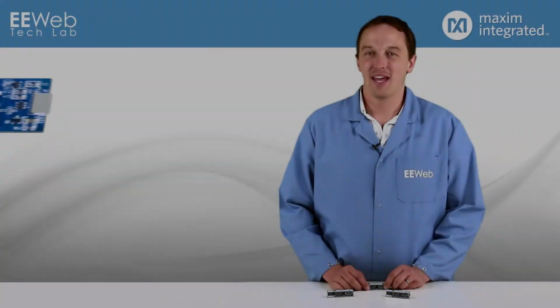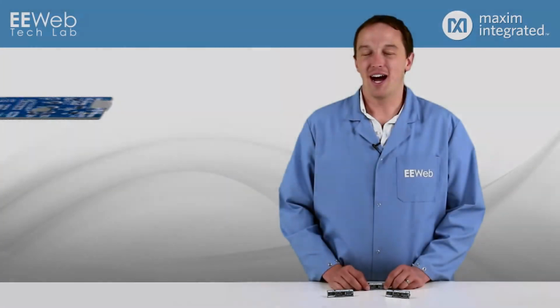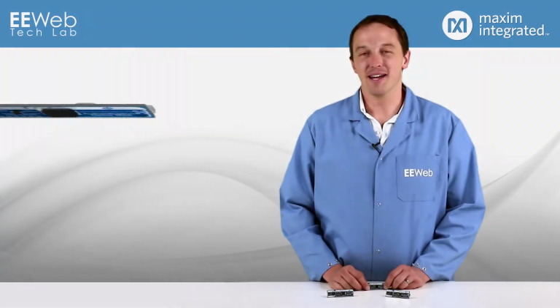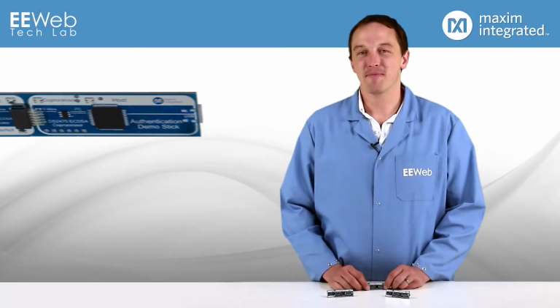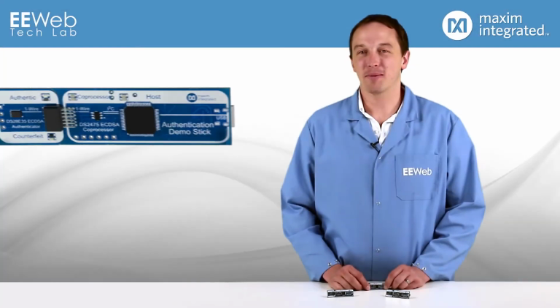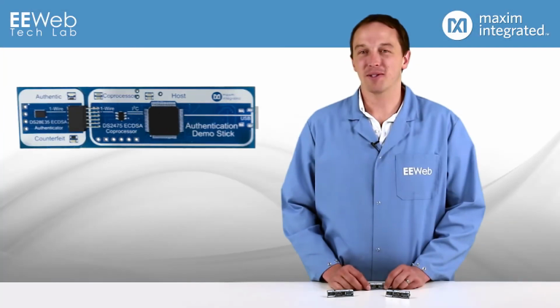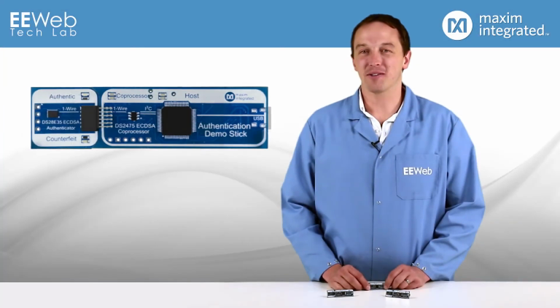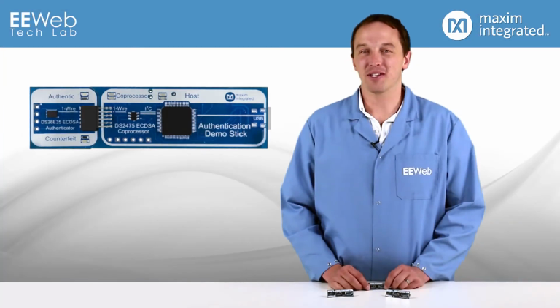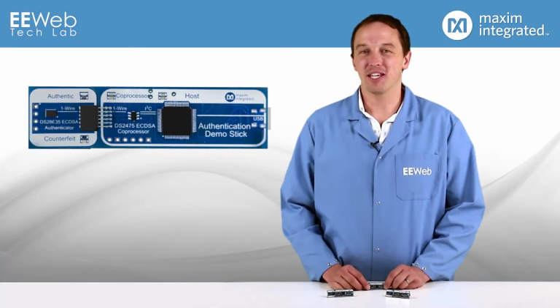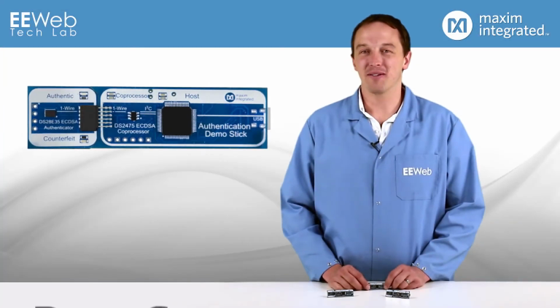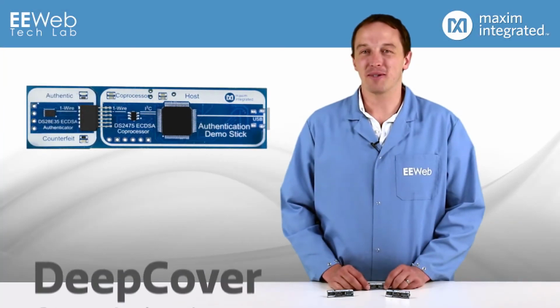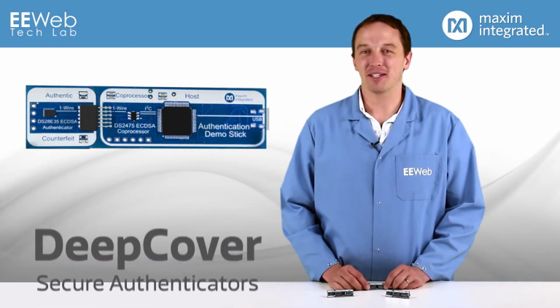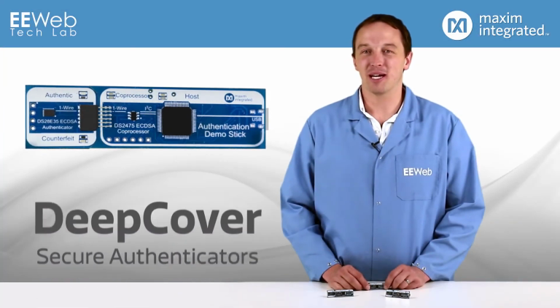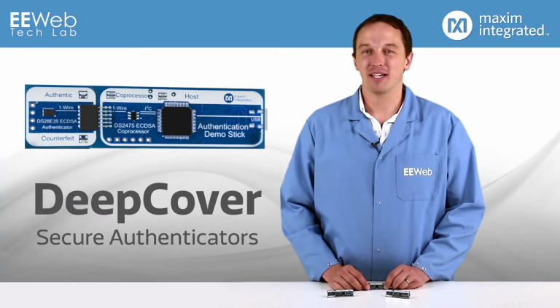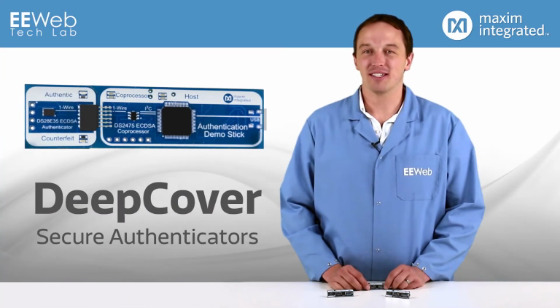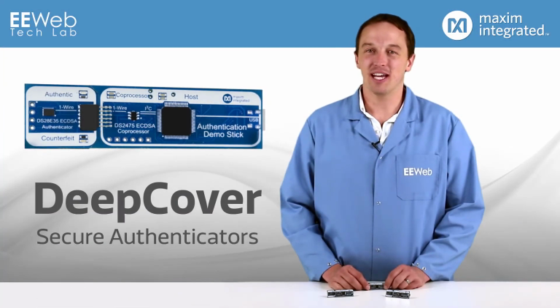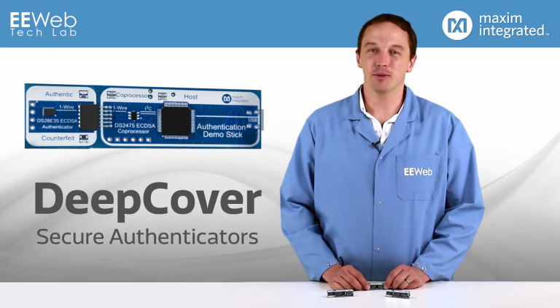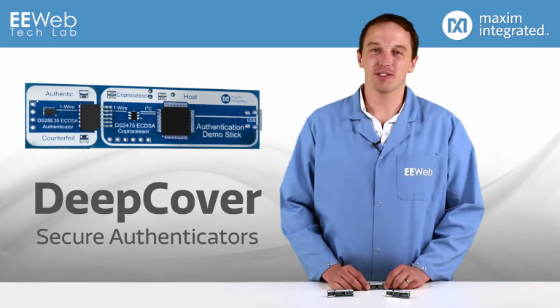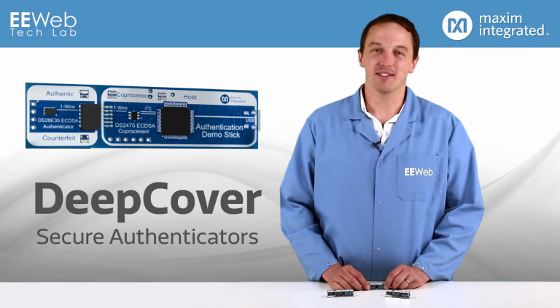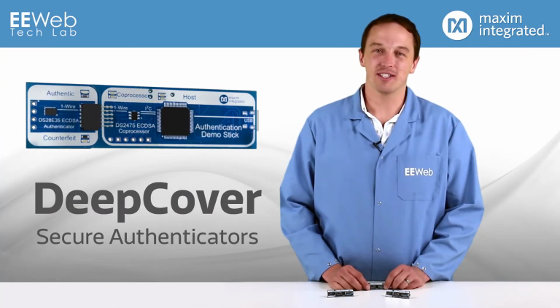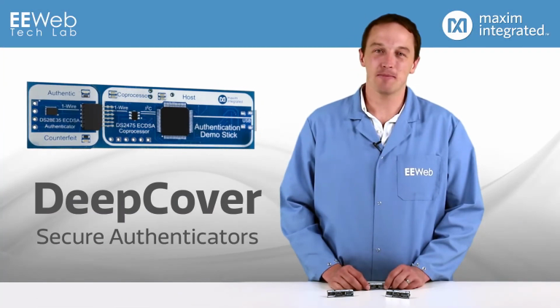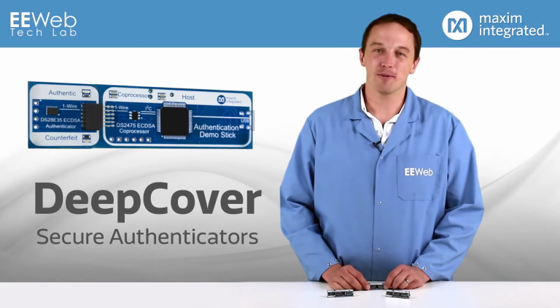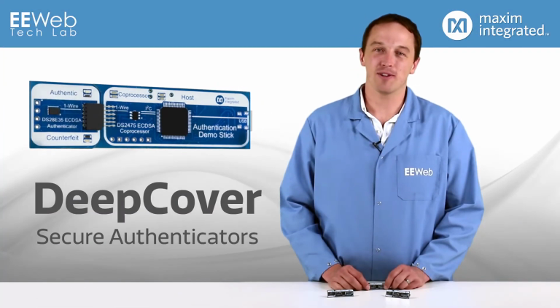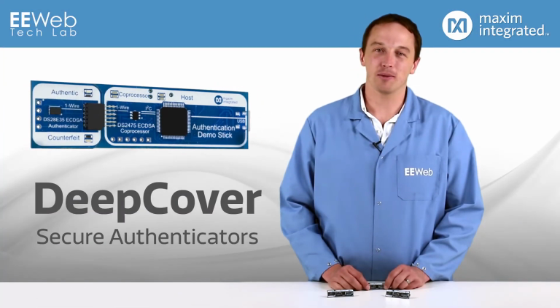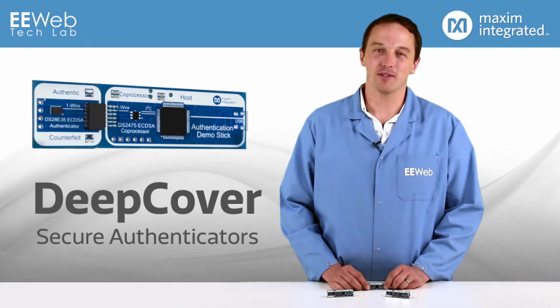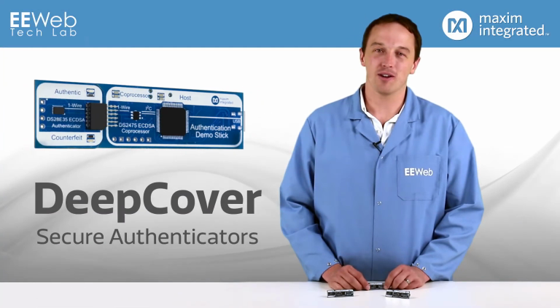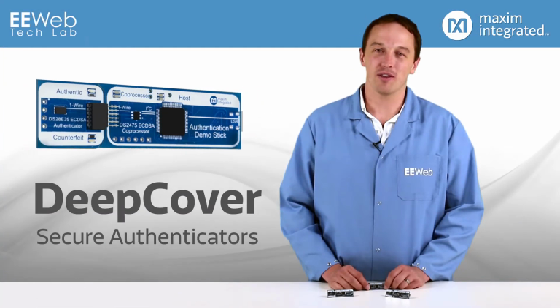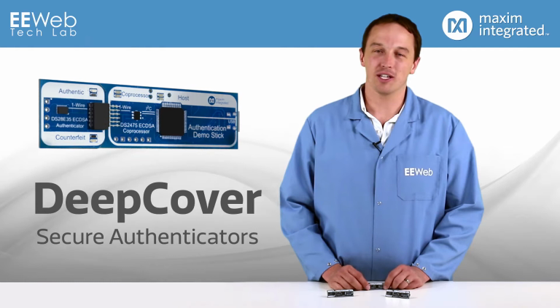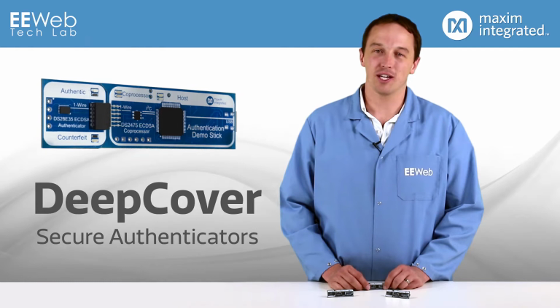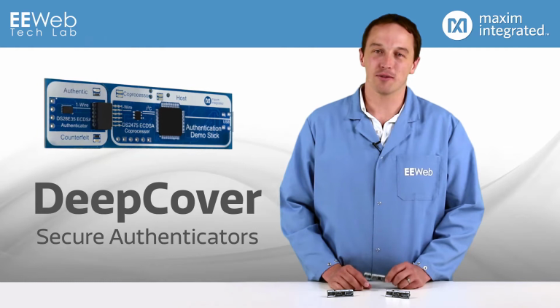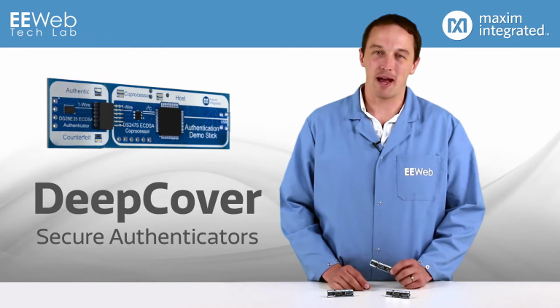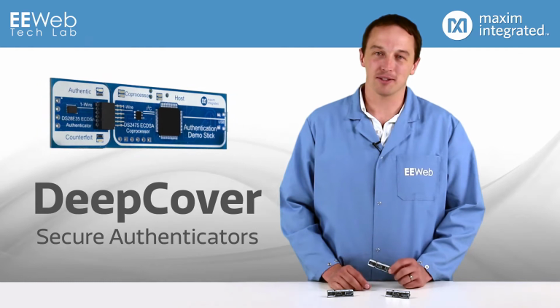Hi, I'm Chris Anderson at the EU Eptech Lab, and today we'll discuss the Deep Cover family of secure authenticators from Maxim.